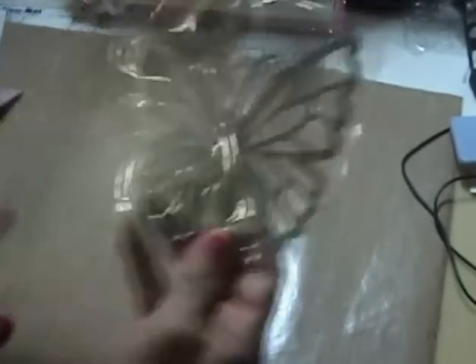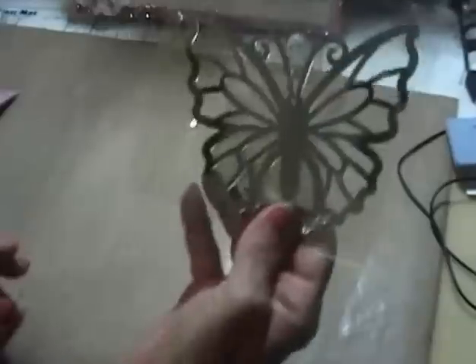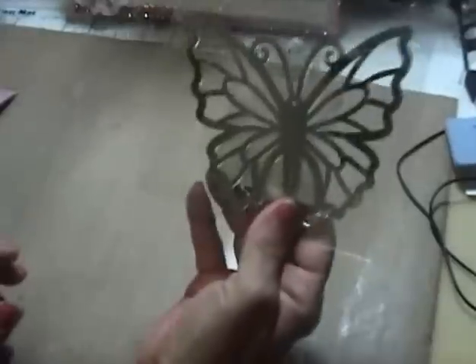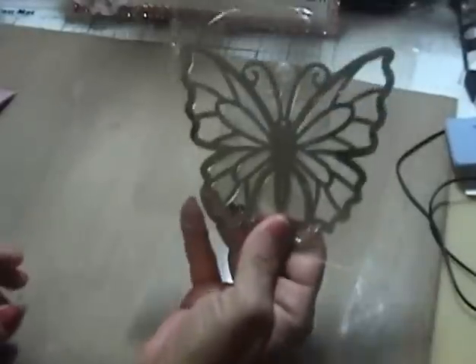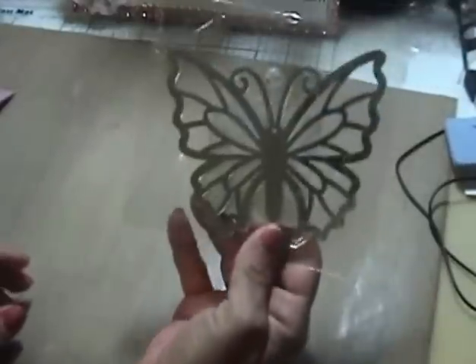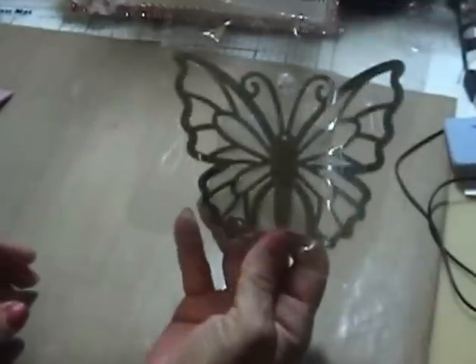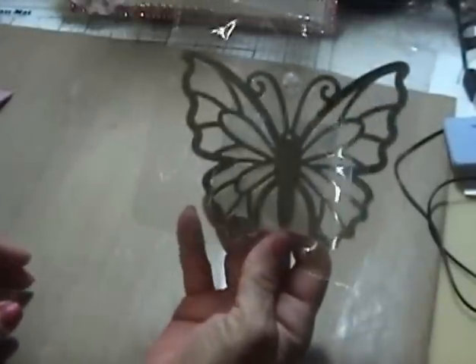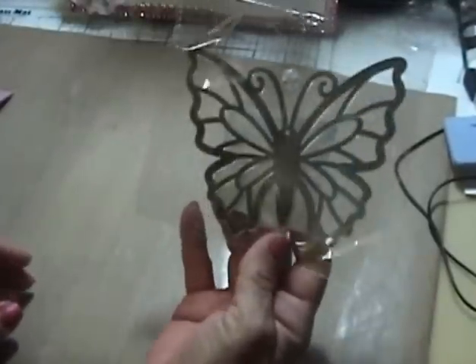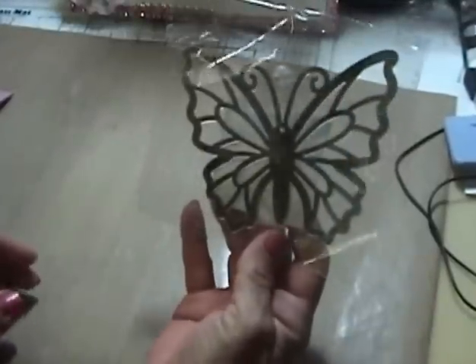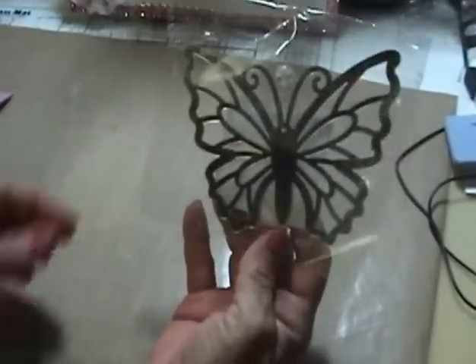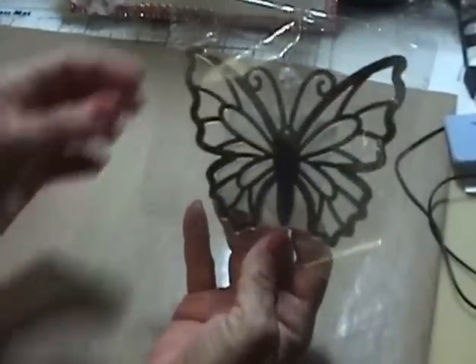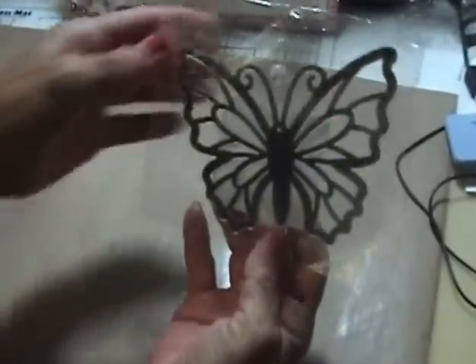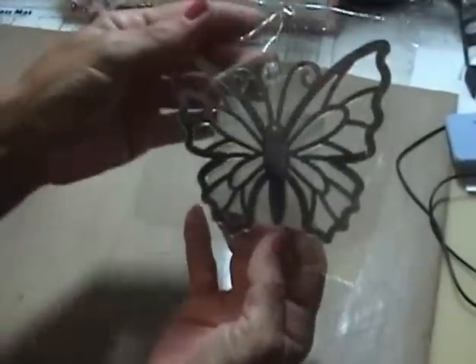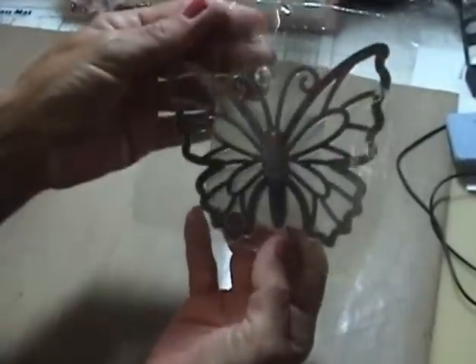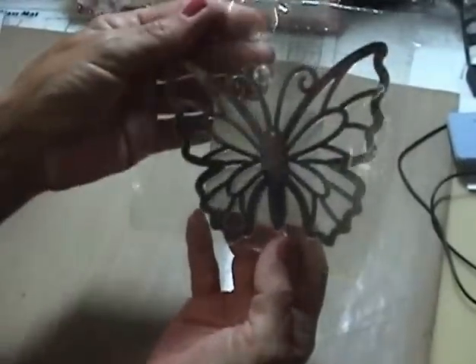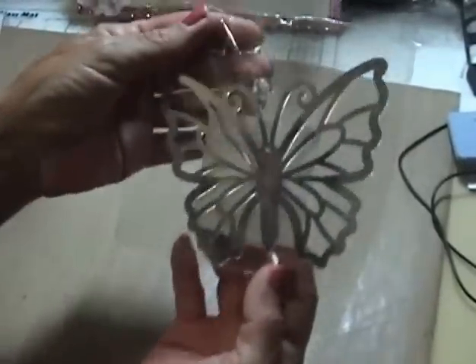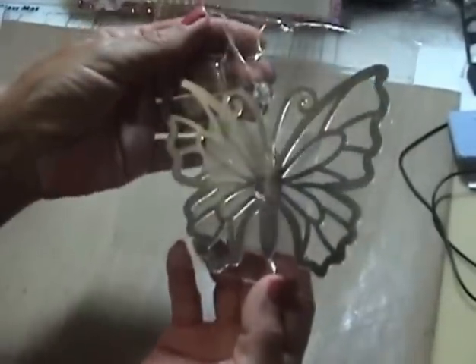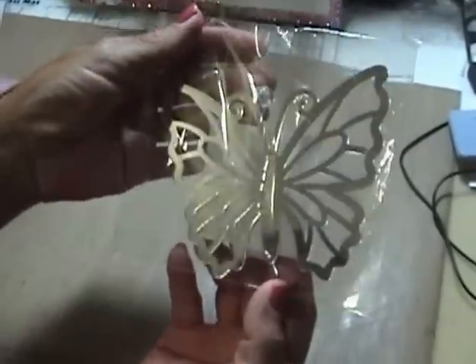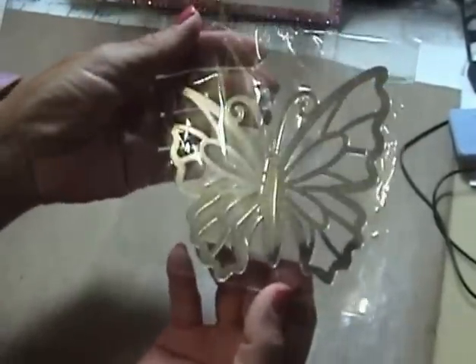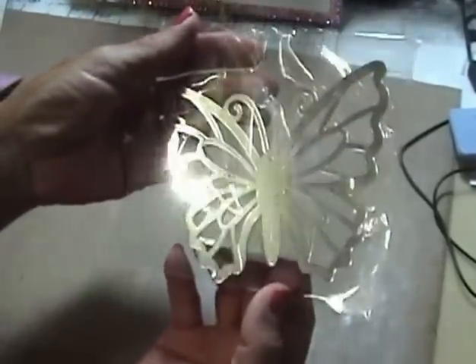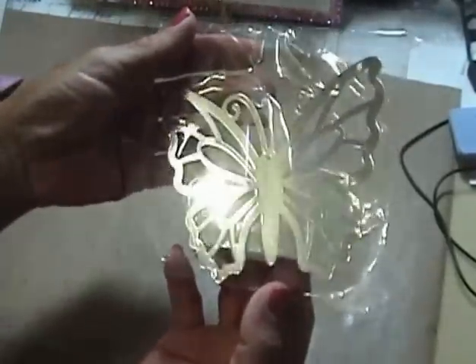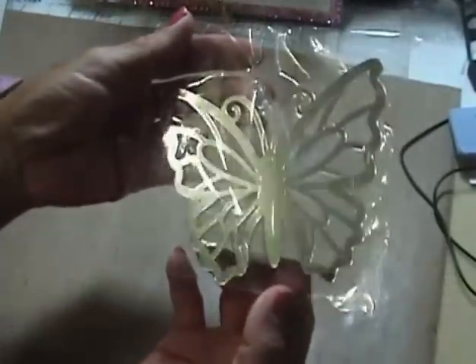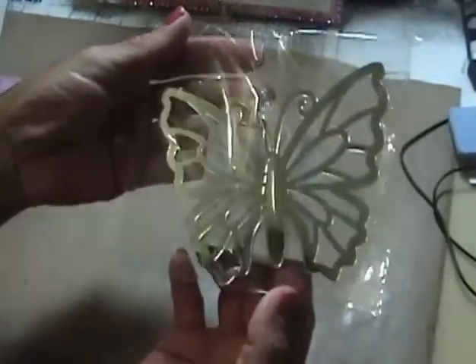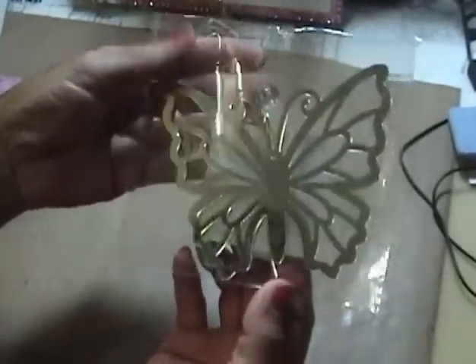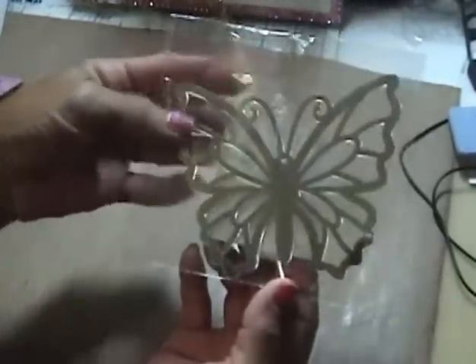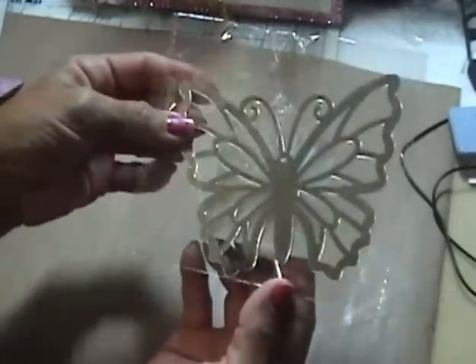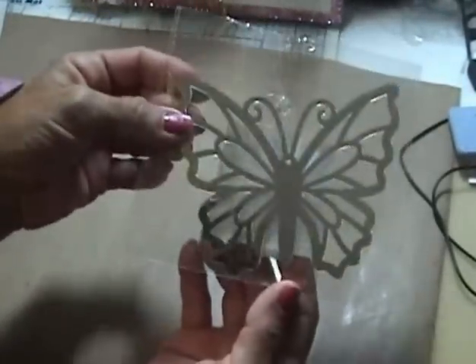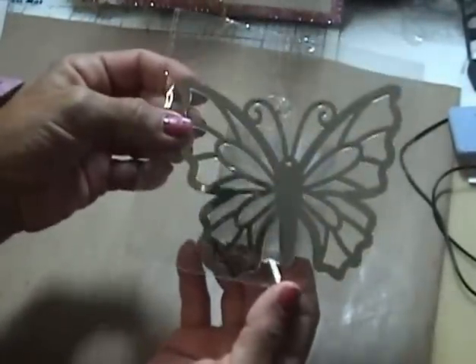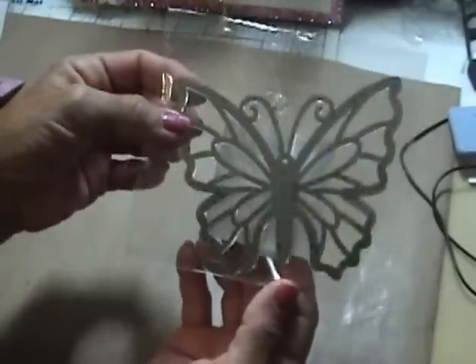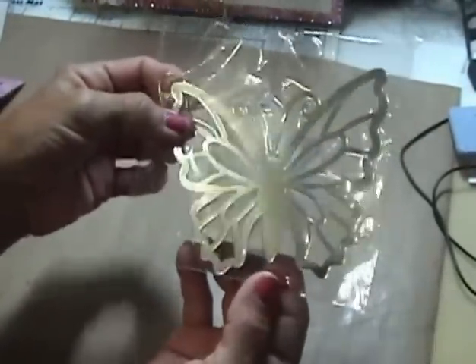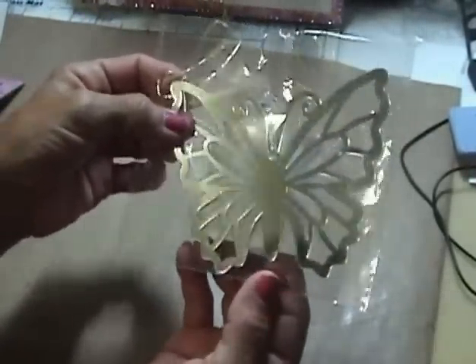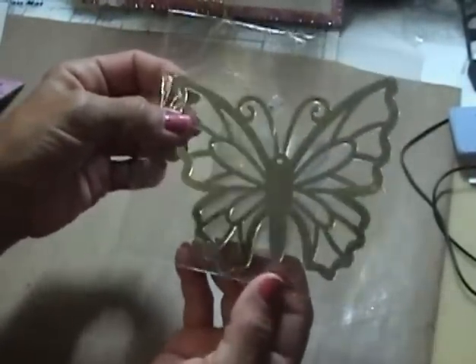Then she got this here butterfly — I think that is really cute.